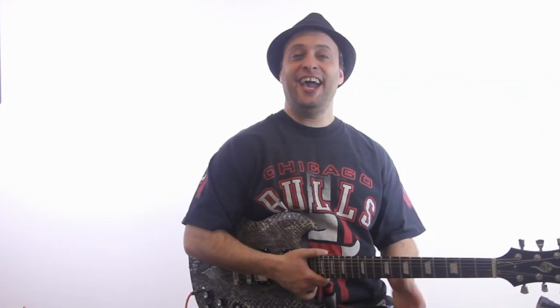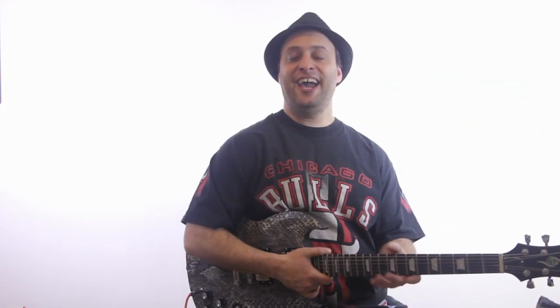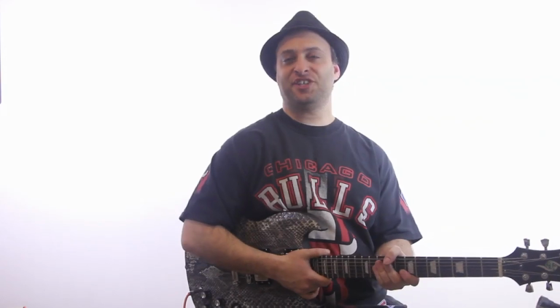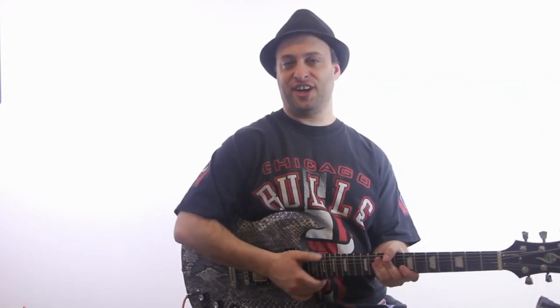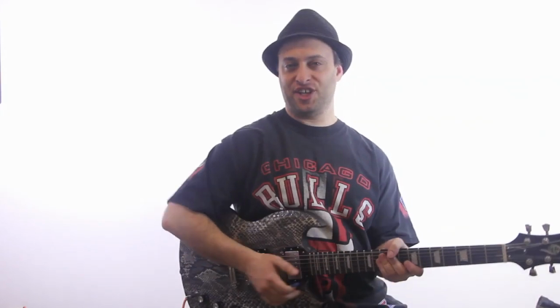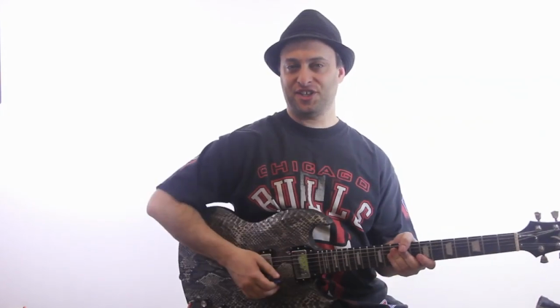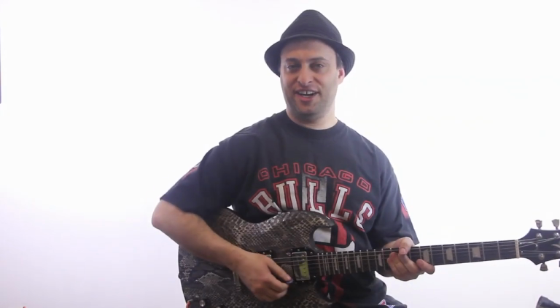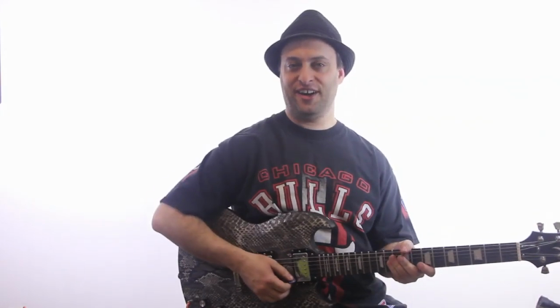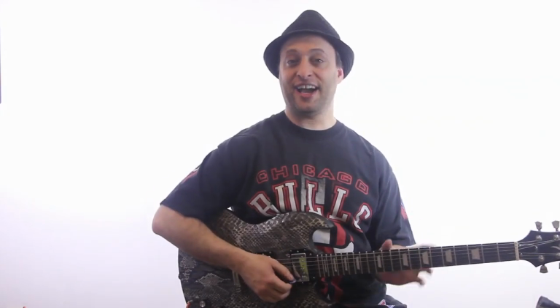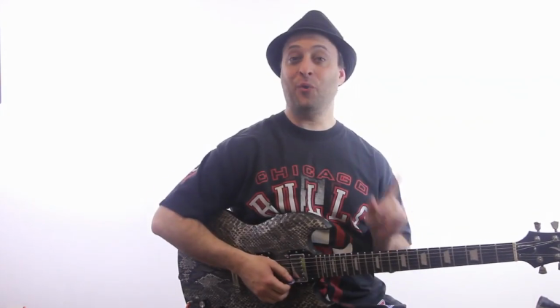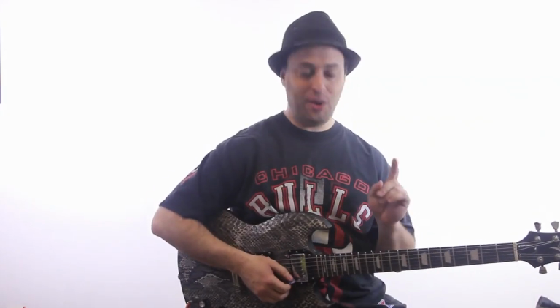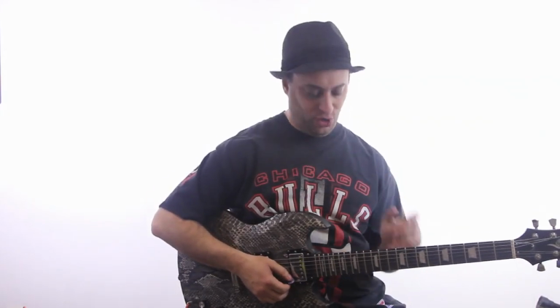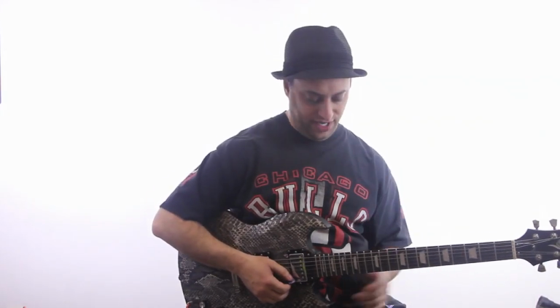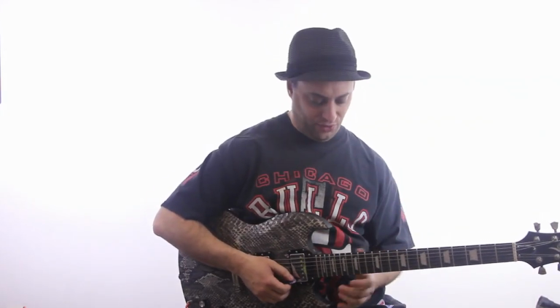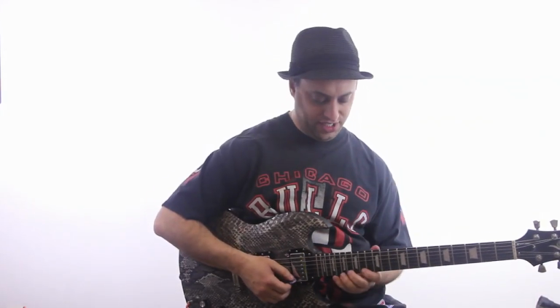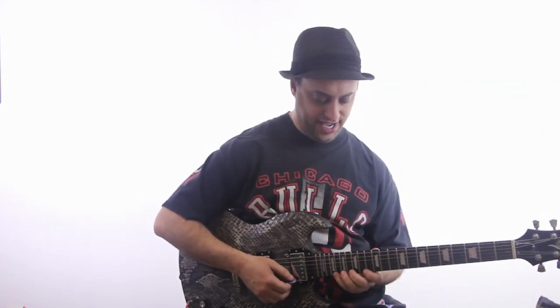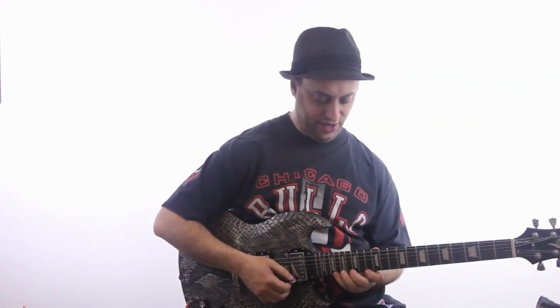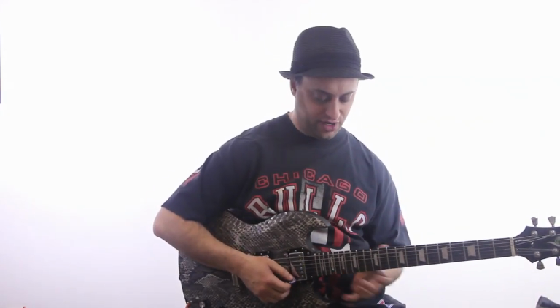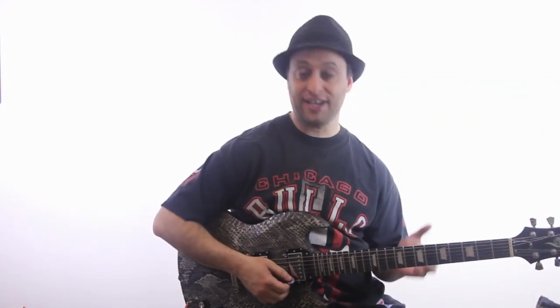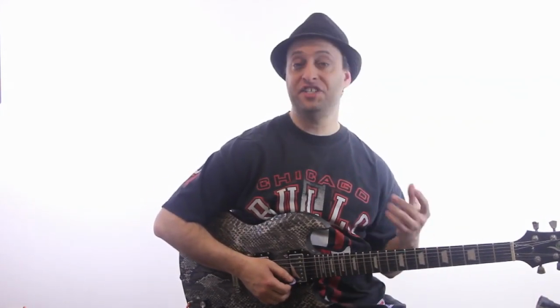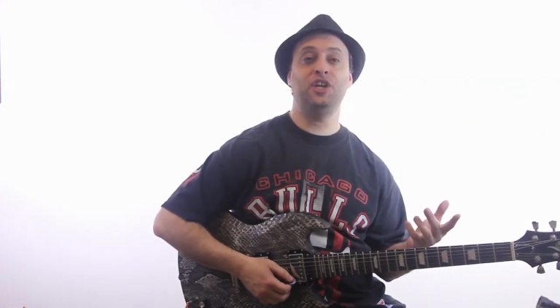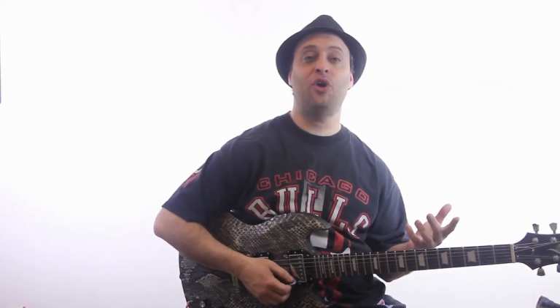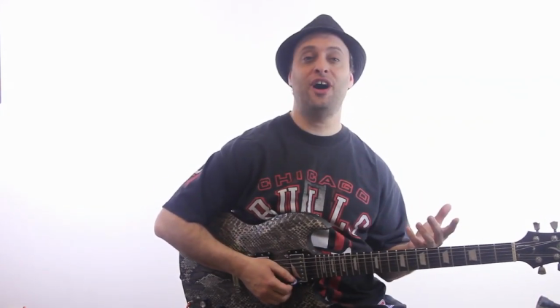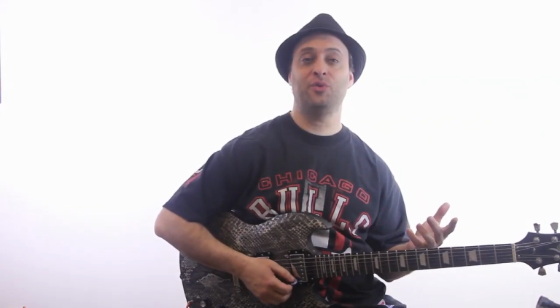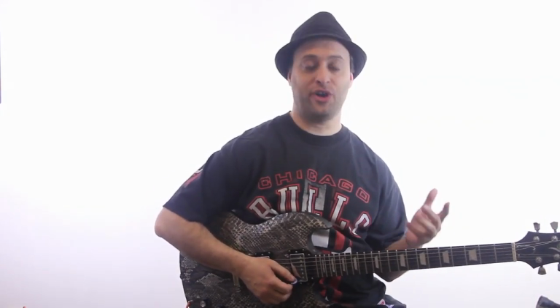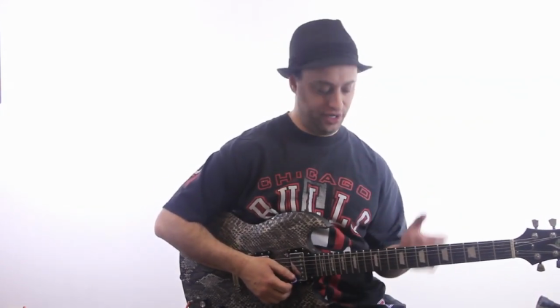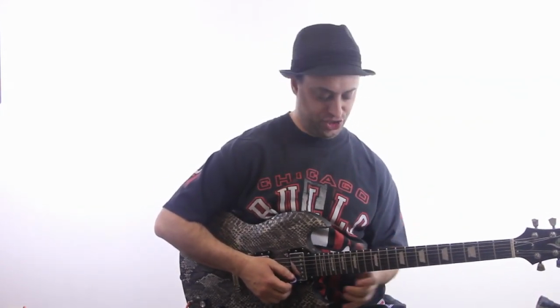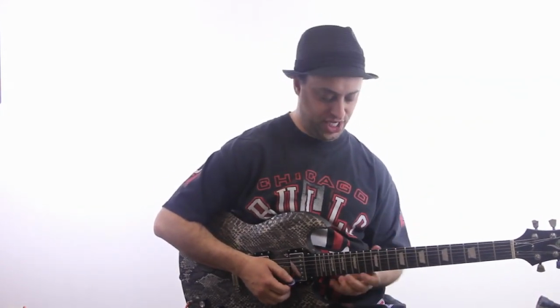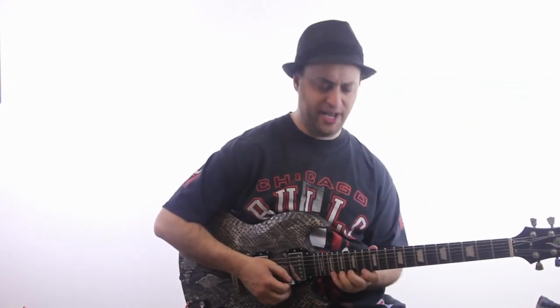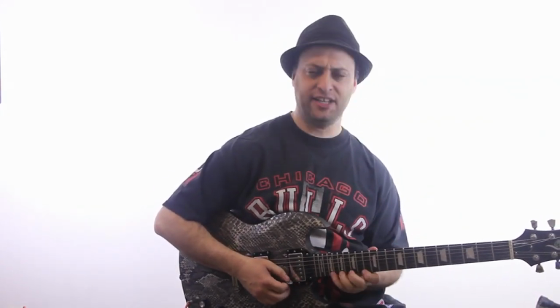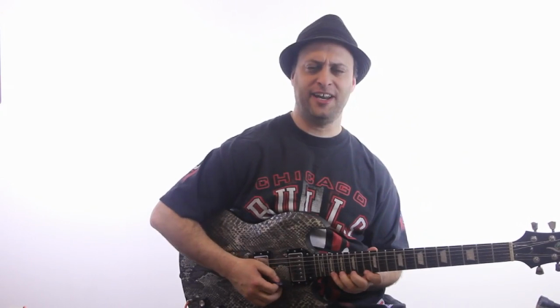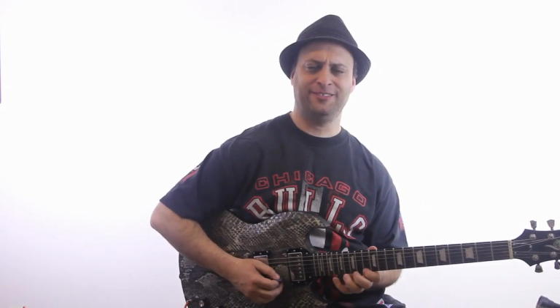Hey, it's Claude Johnson here. I got one more lick for you today. We're going to continue on with our G pentatonic.